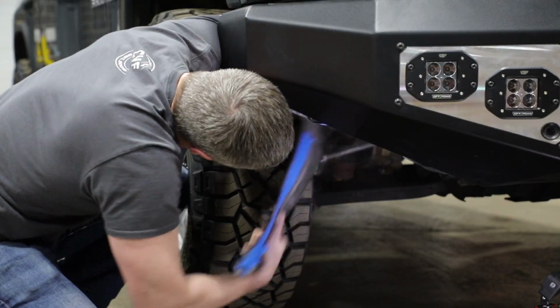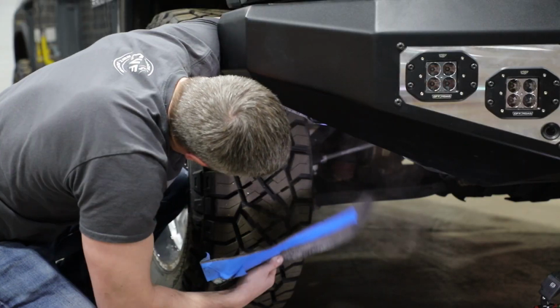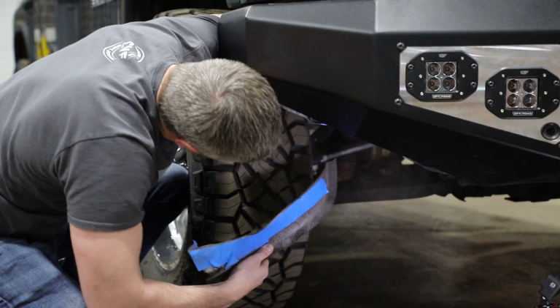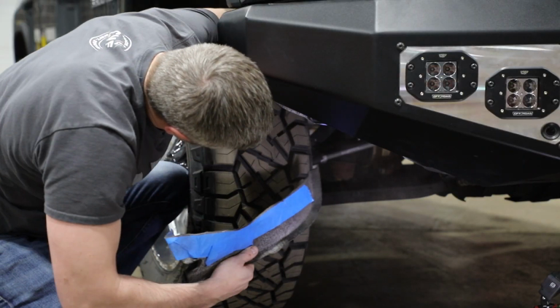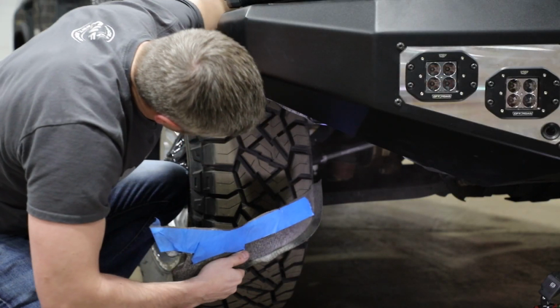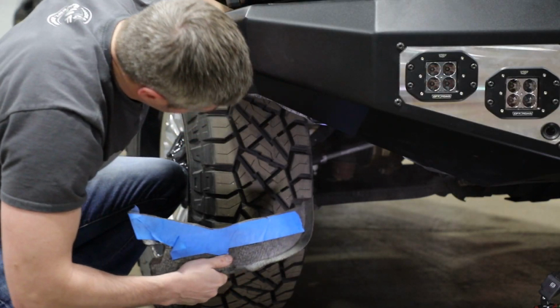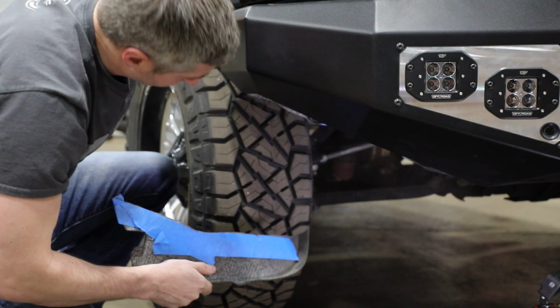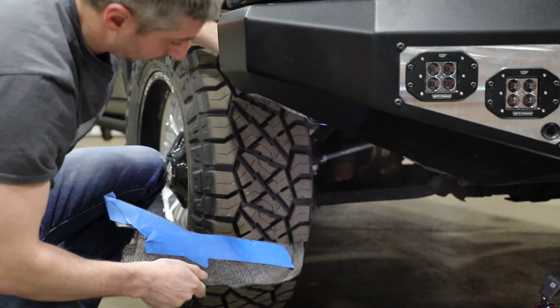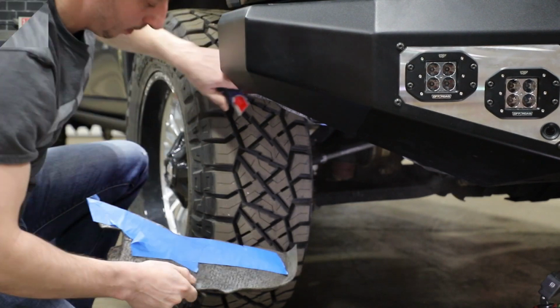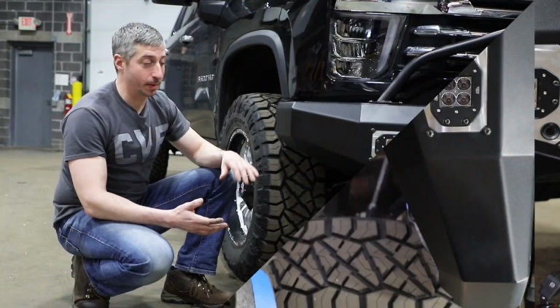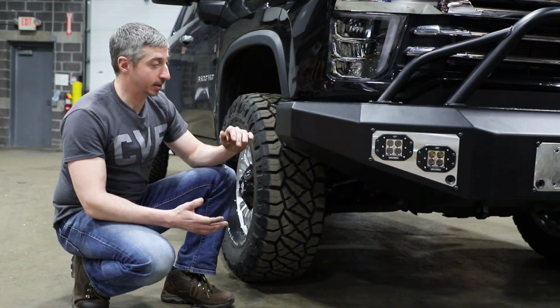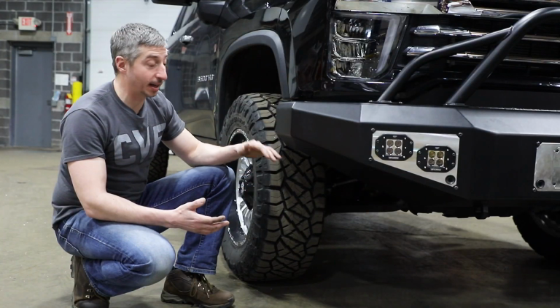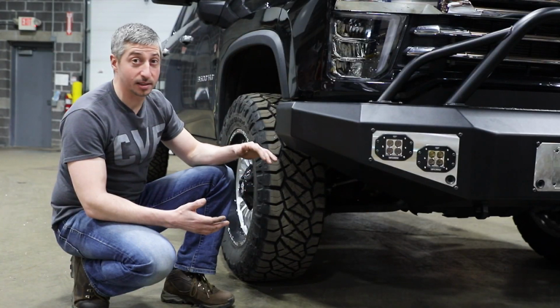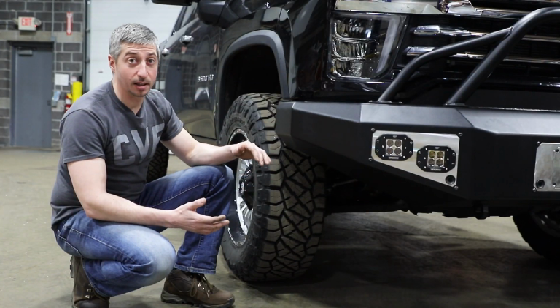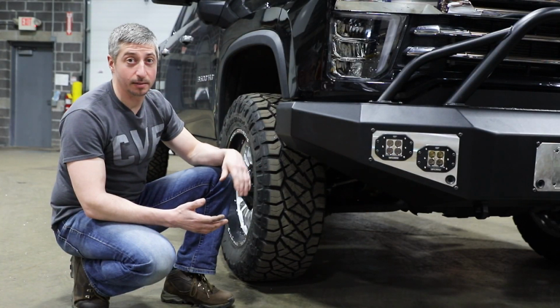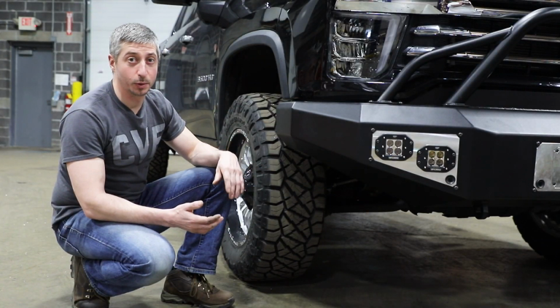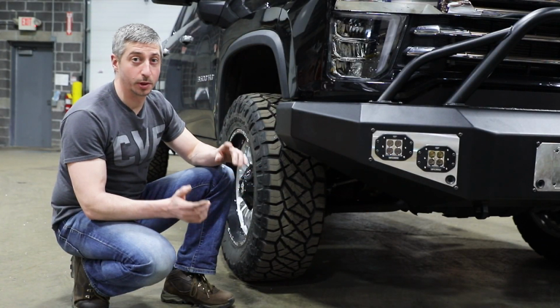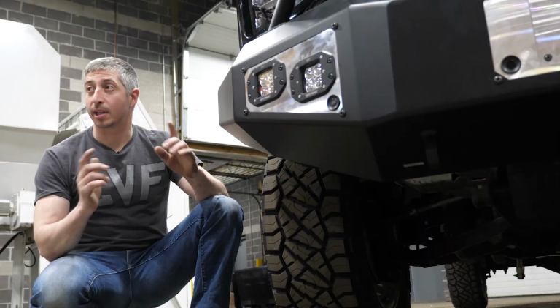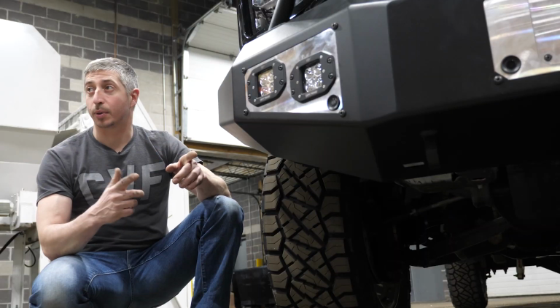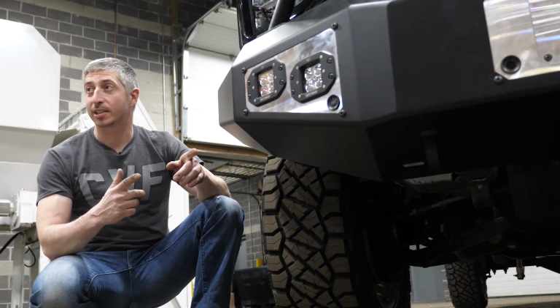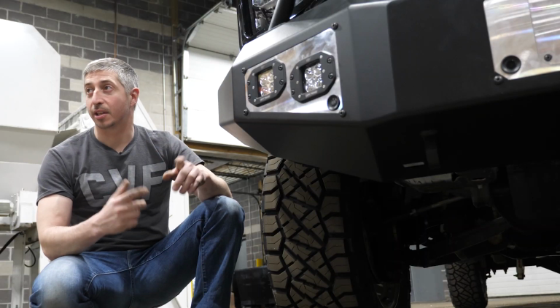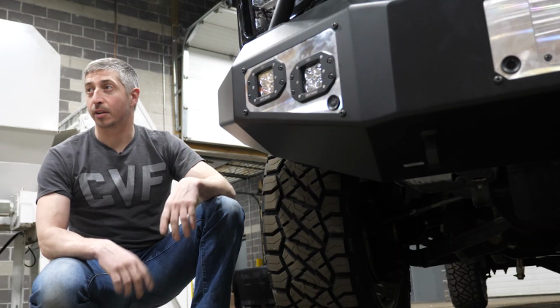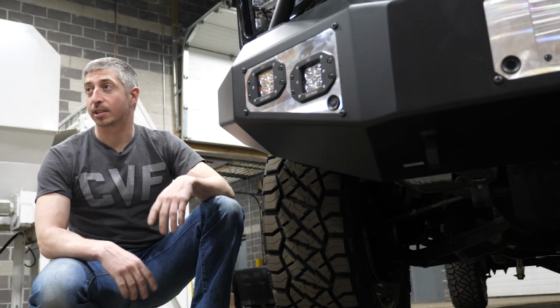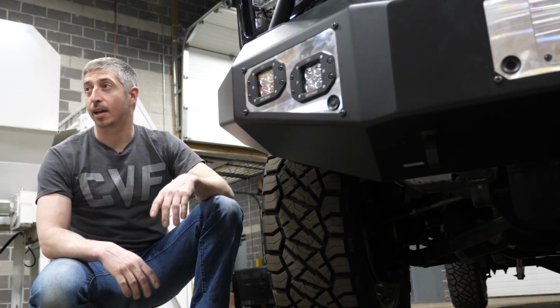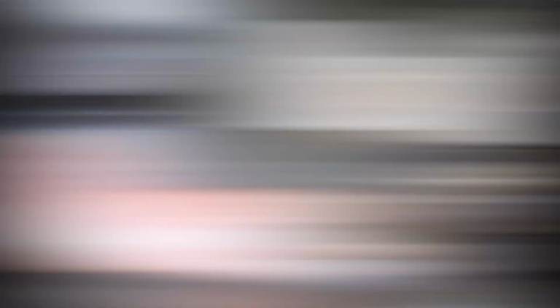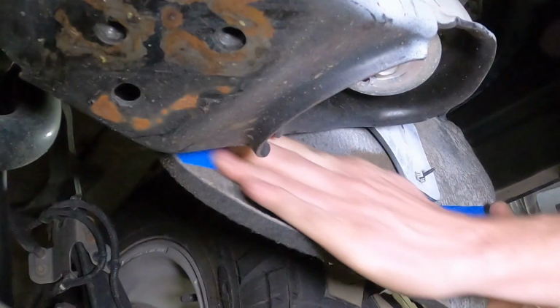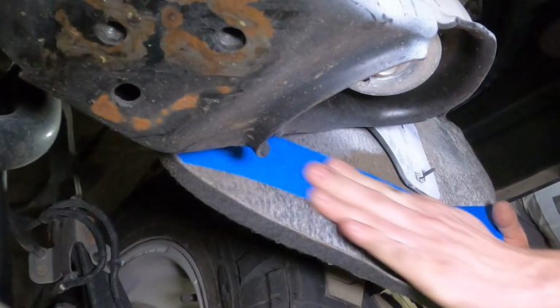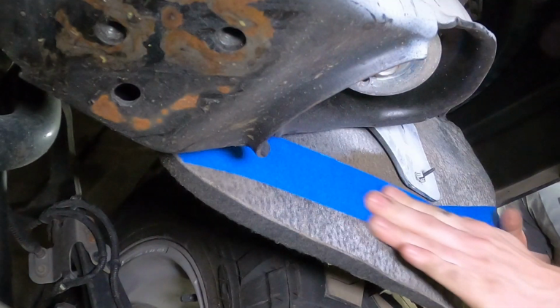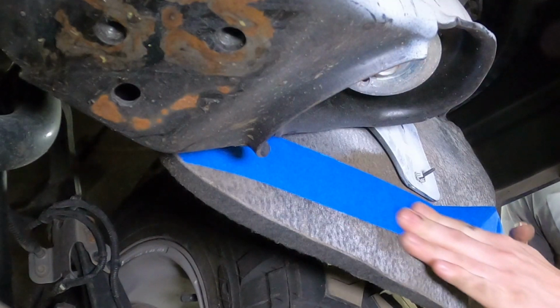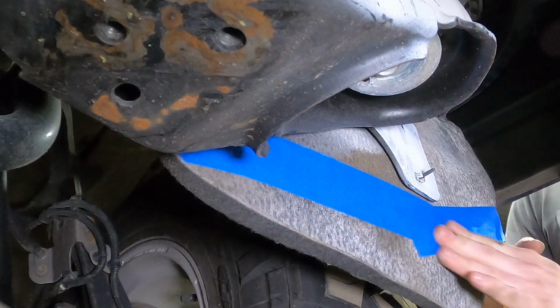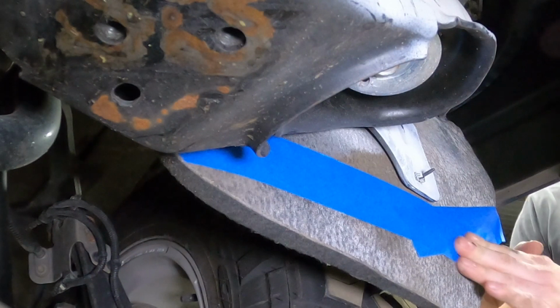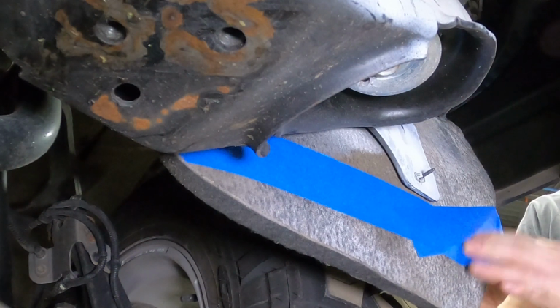So that's all there really is to it. This side's done, and we'll do the same process on the other side, and then we're good to go.